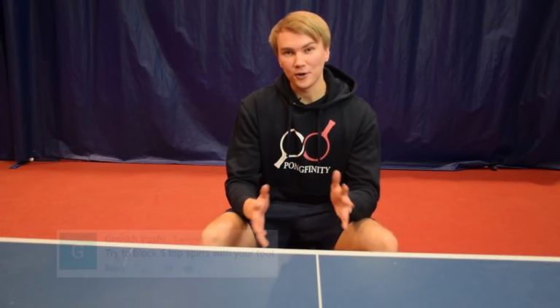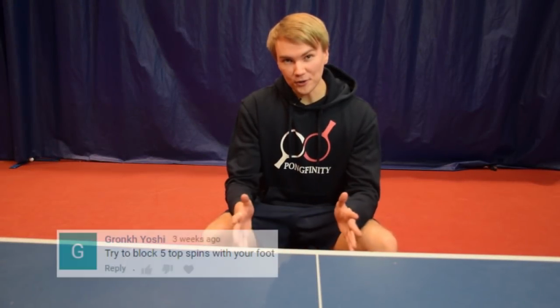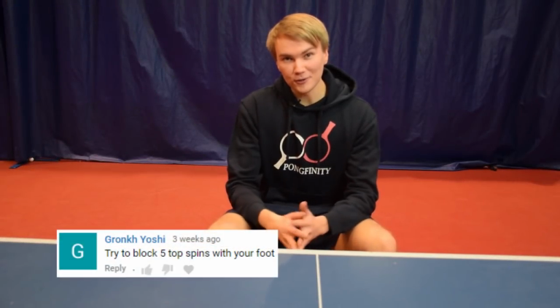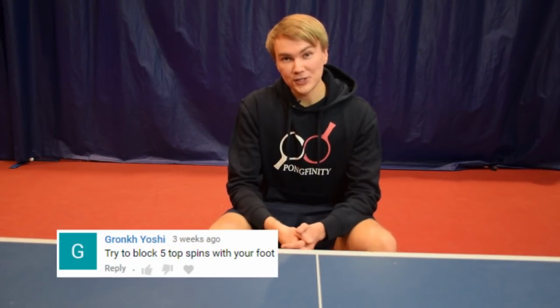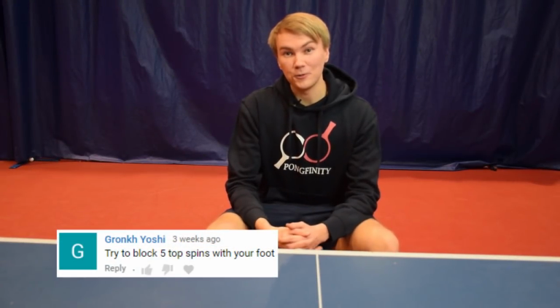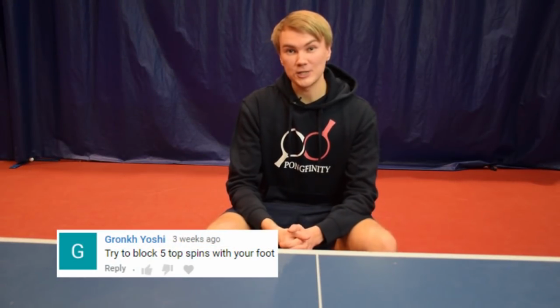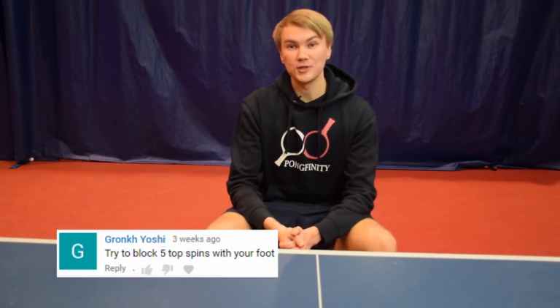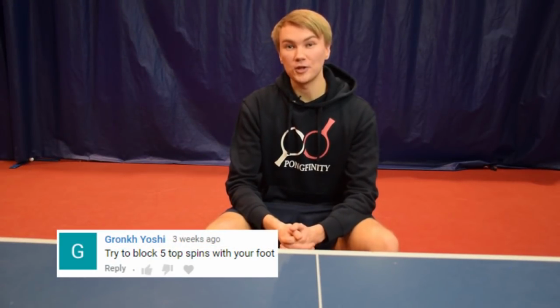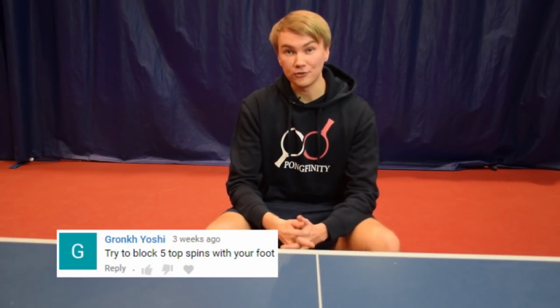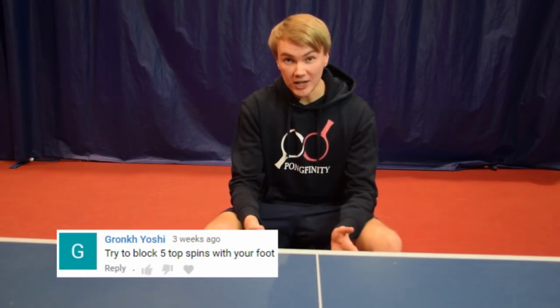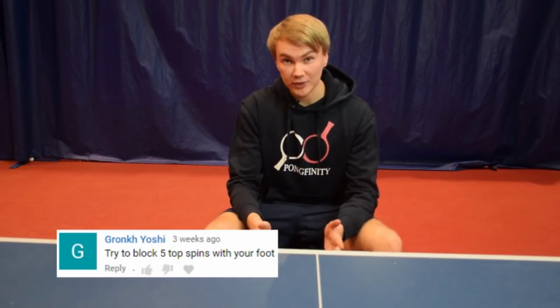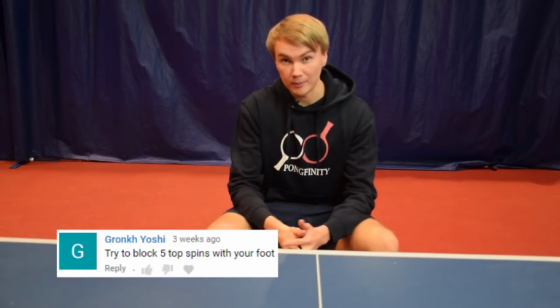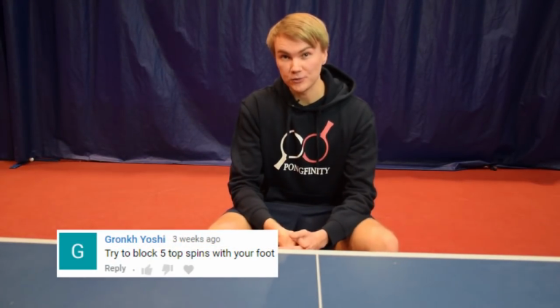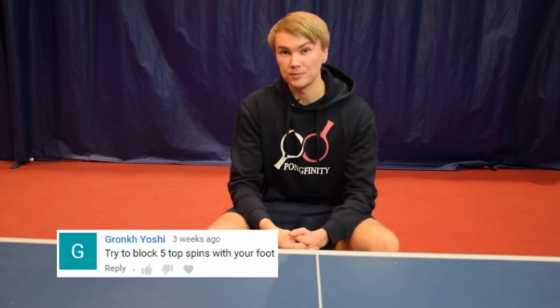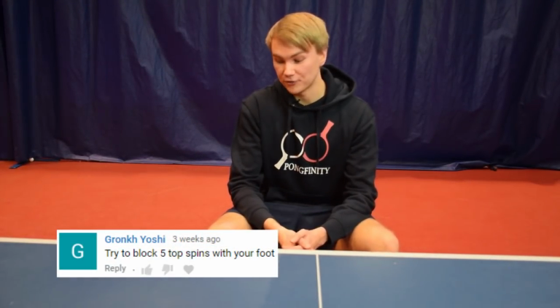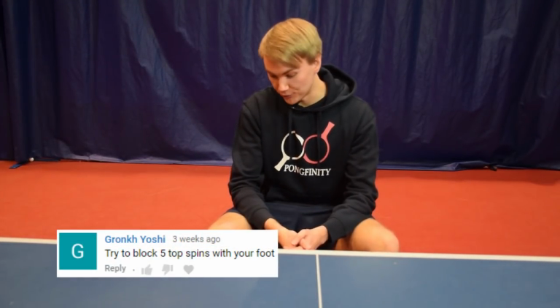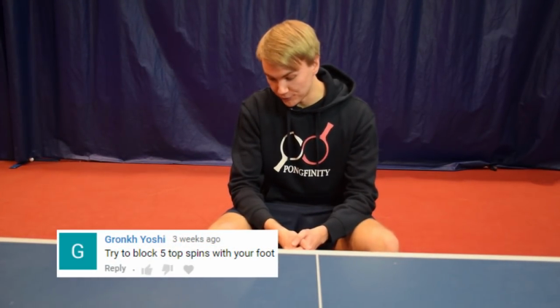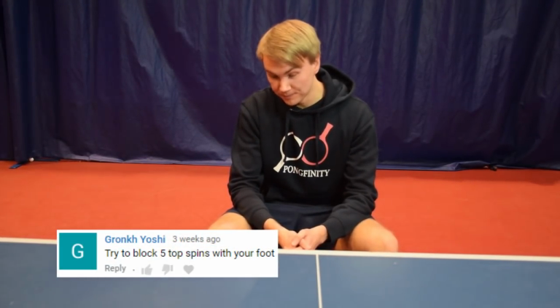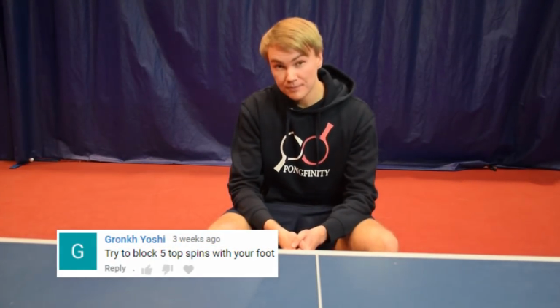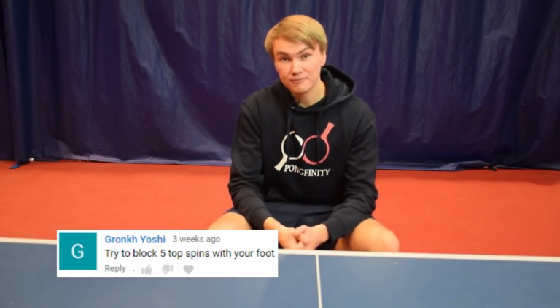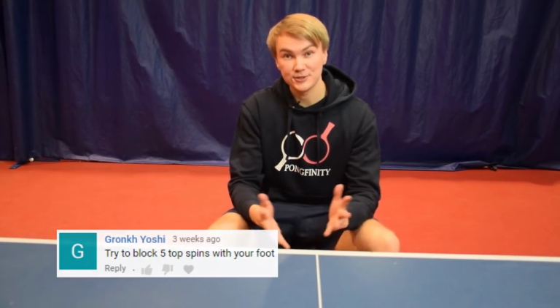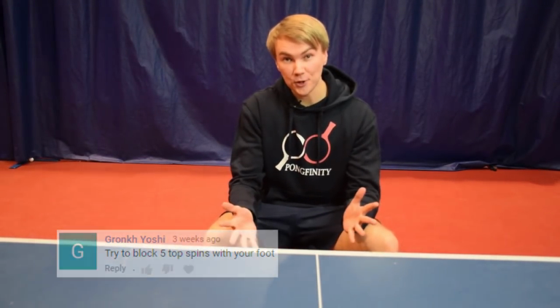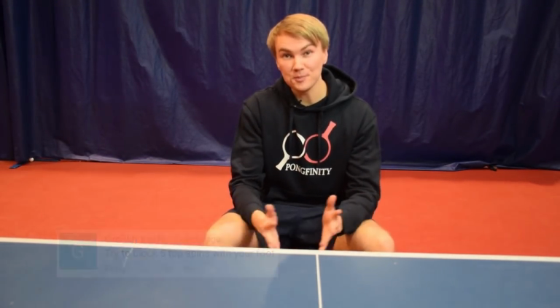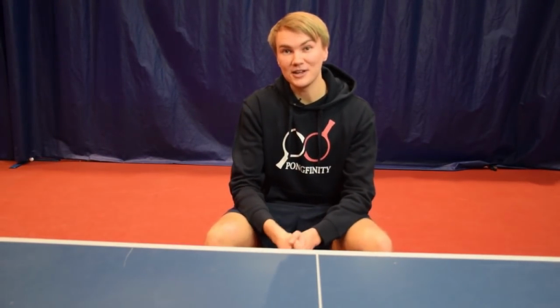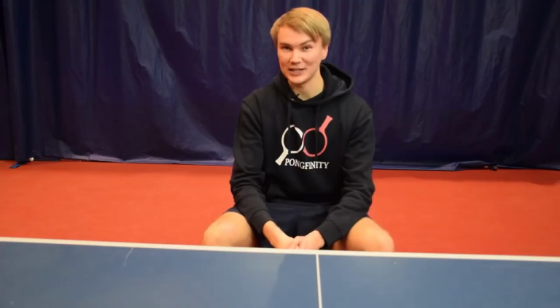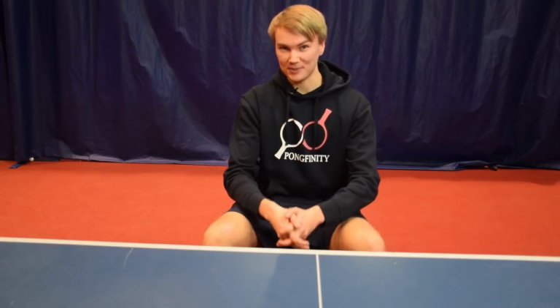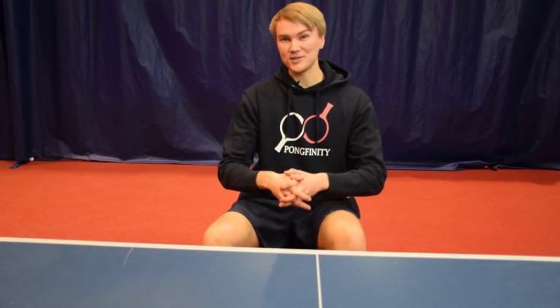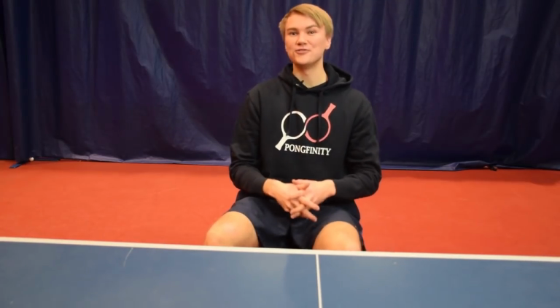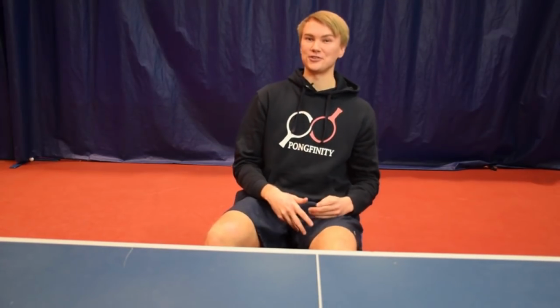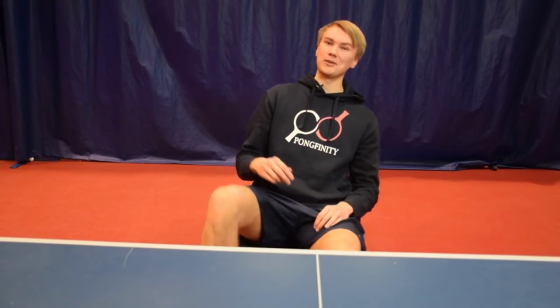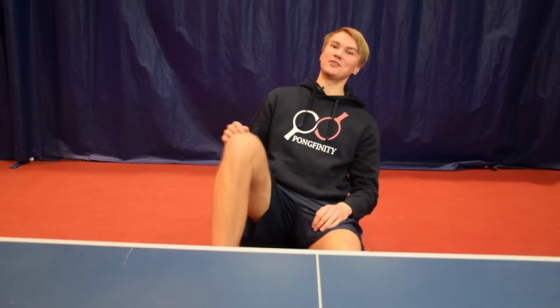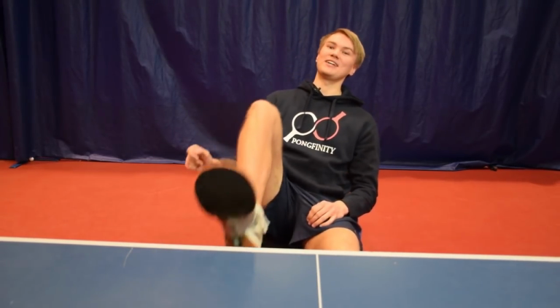Gronk Yoshi wants me to block five times with my foot. So let's play some foot table tennis.